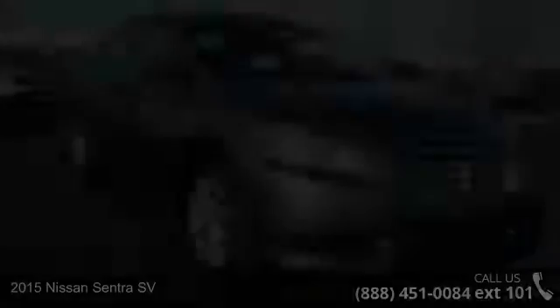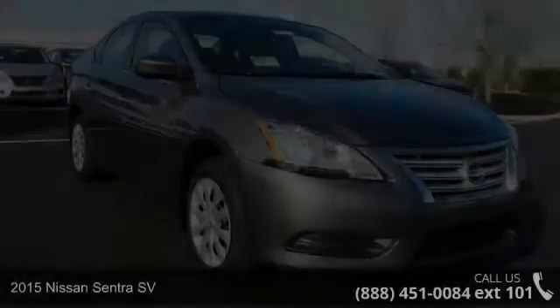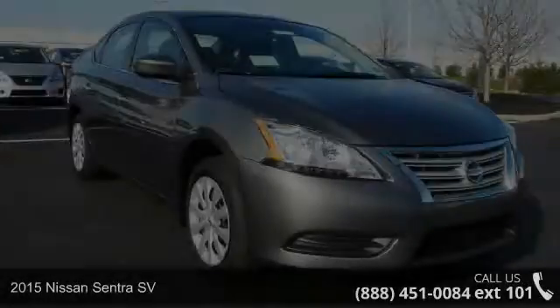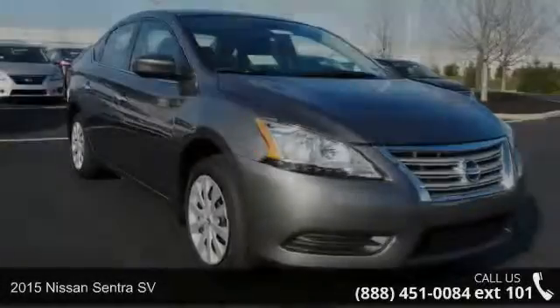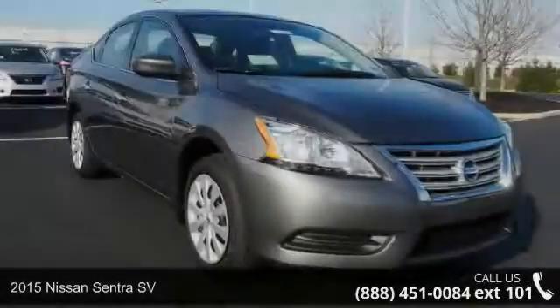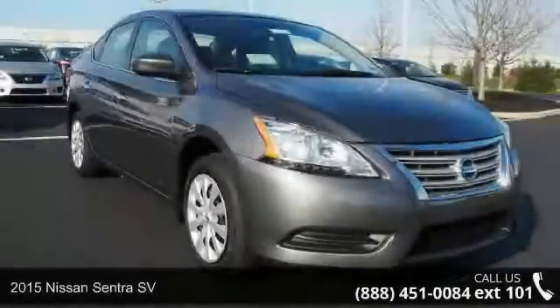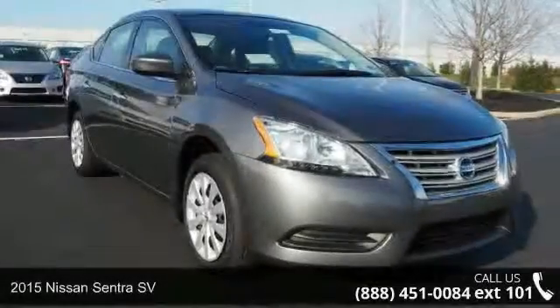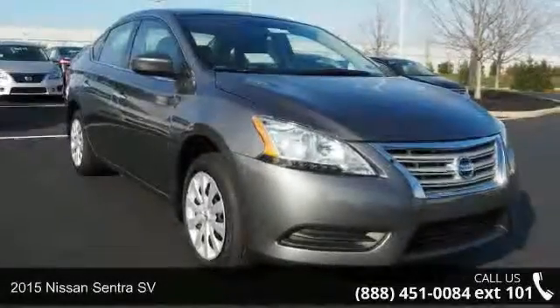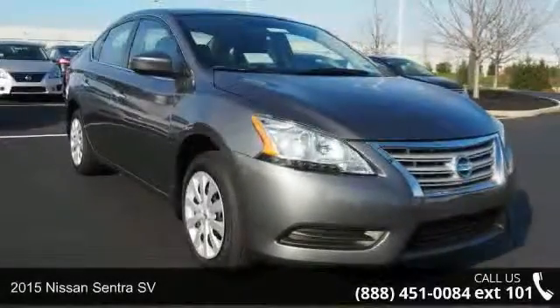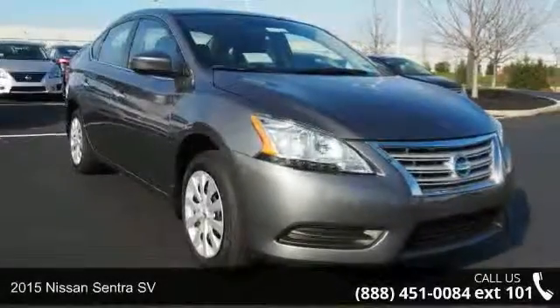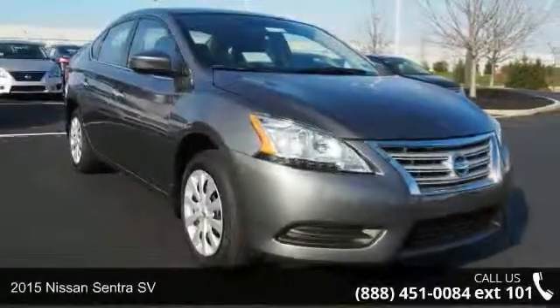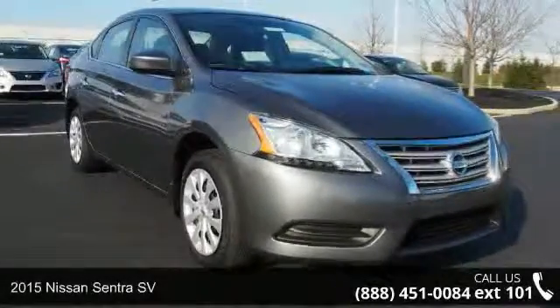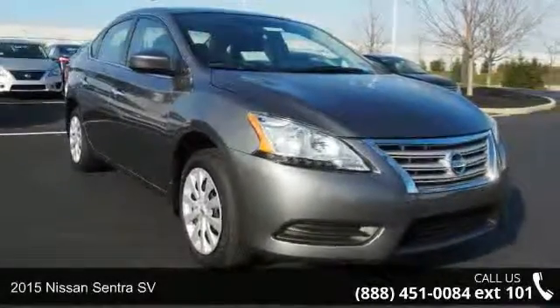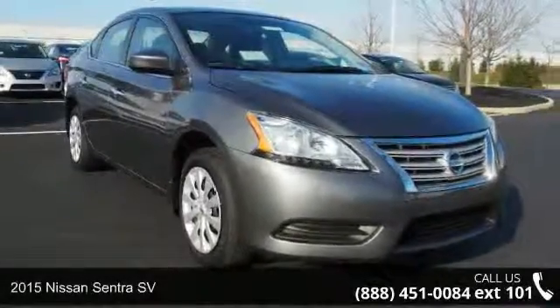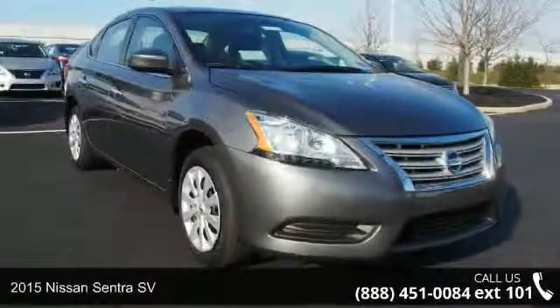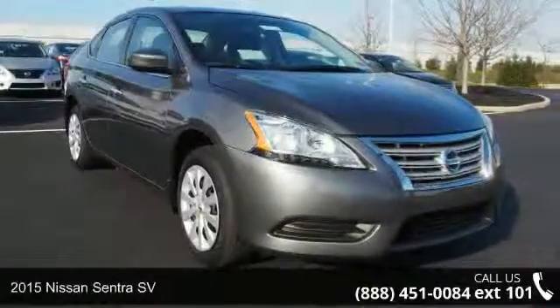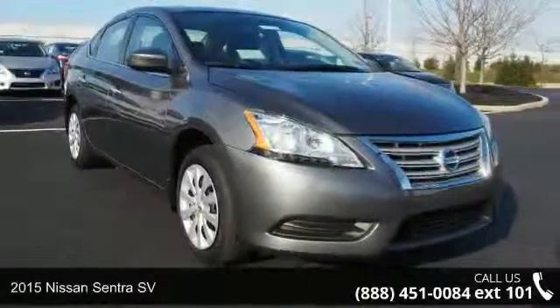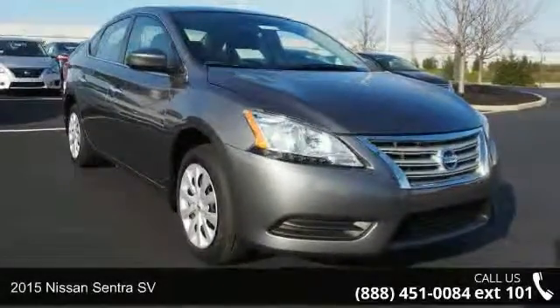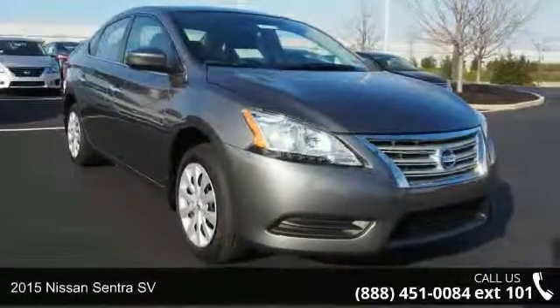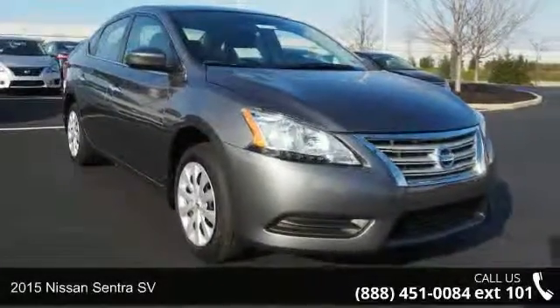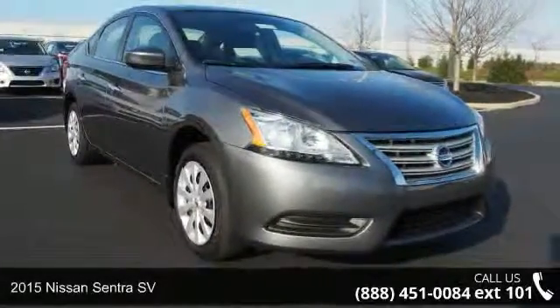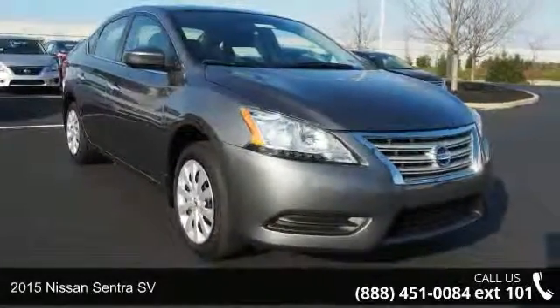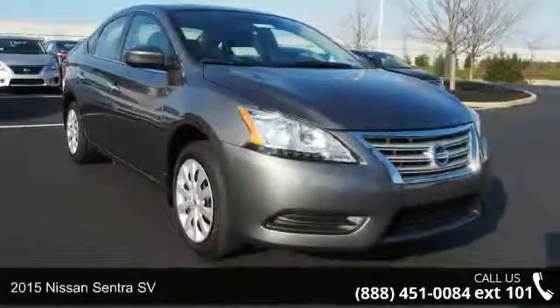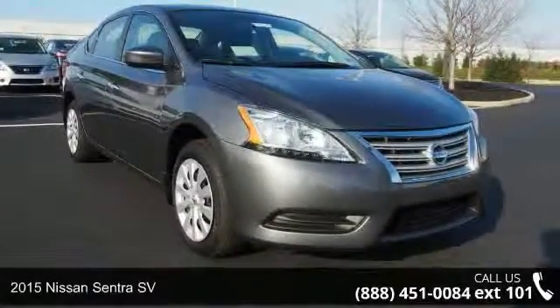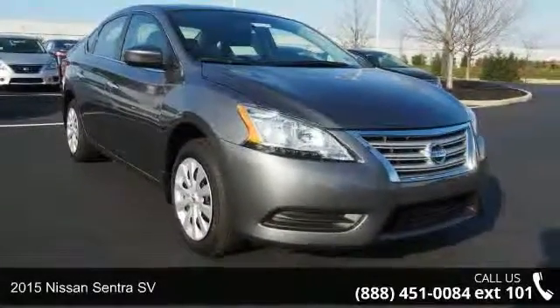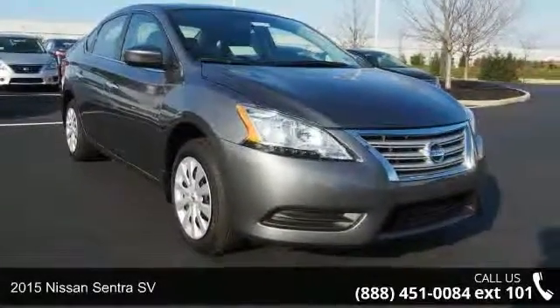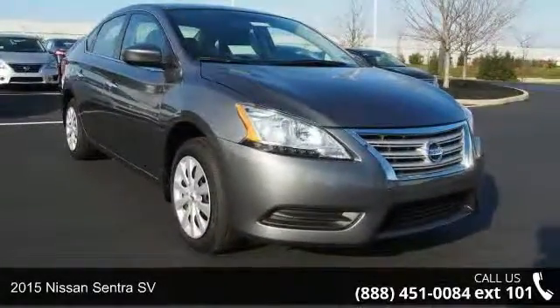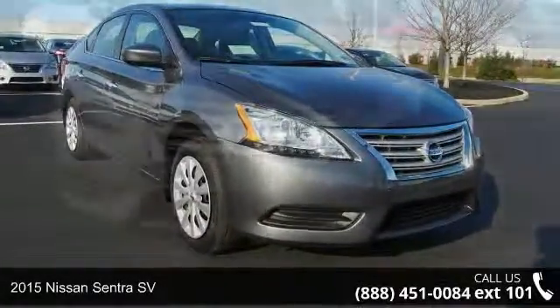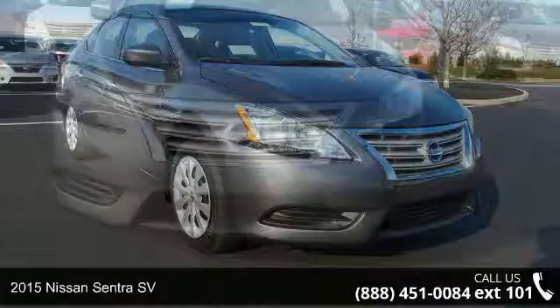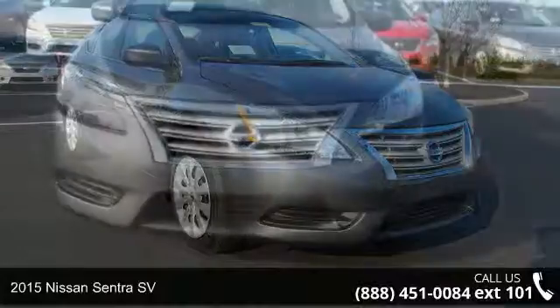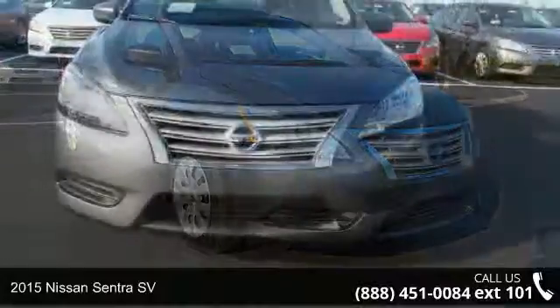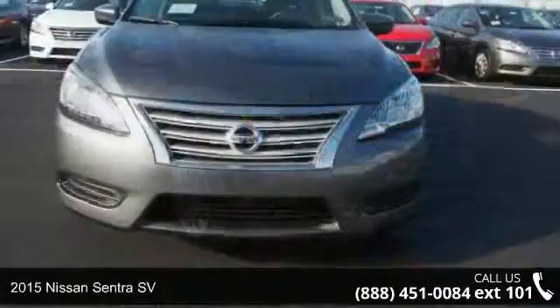Presenting the 2015 Nissan Sentra SV. This may be the set of wheels you've been looking for.